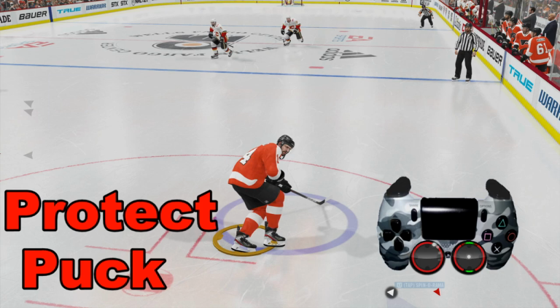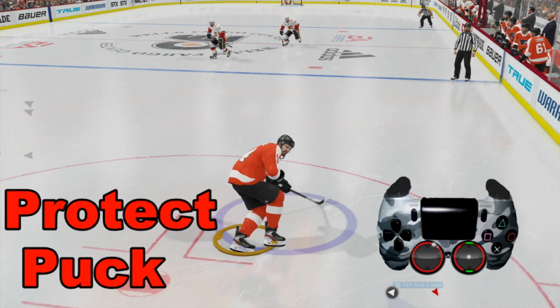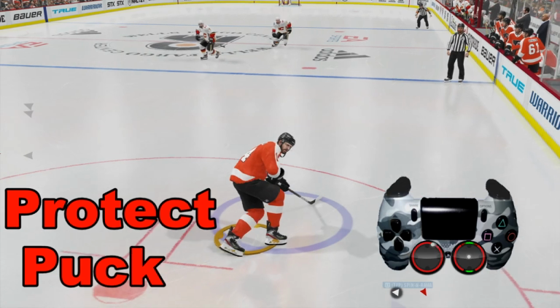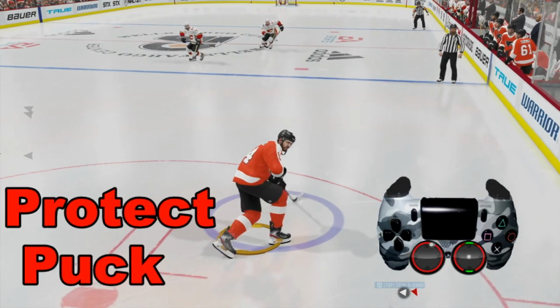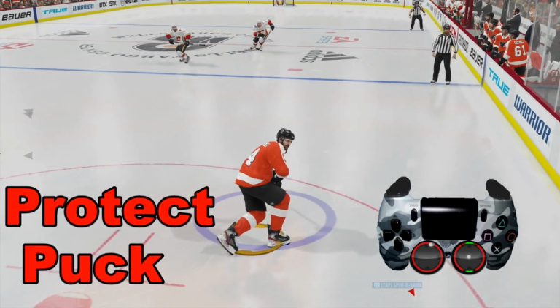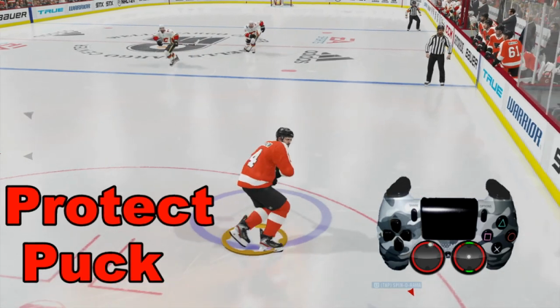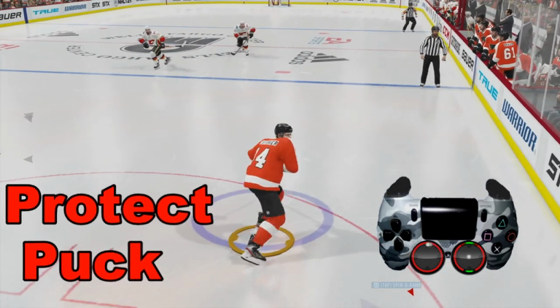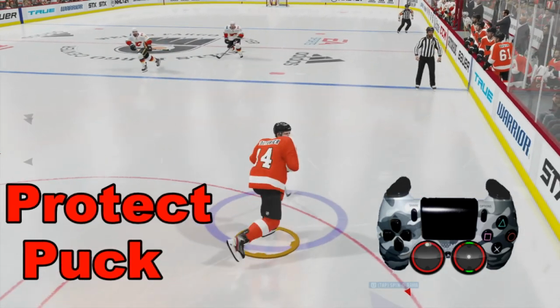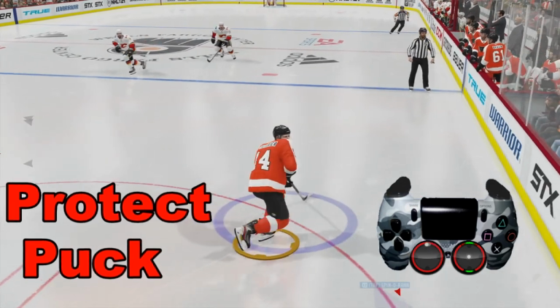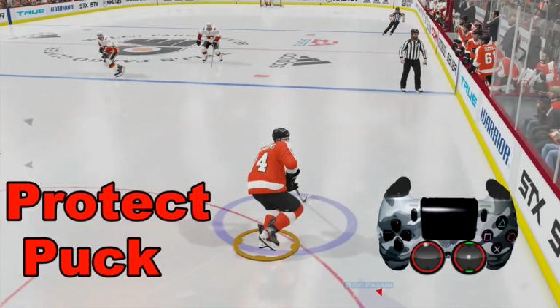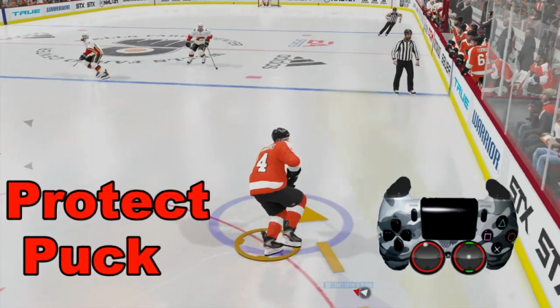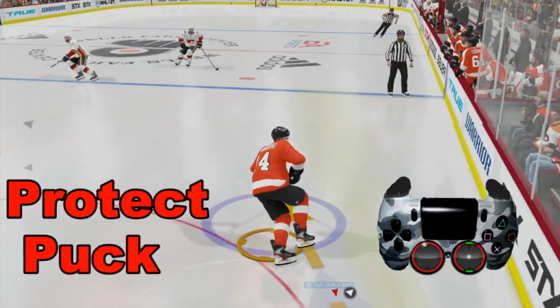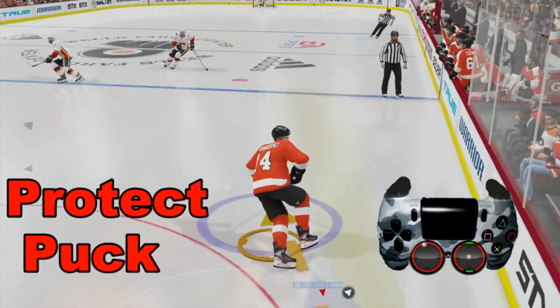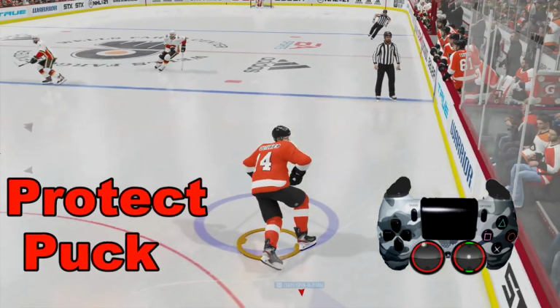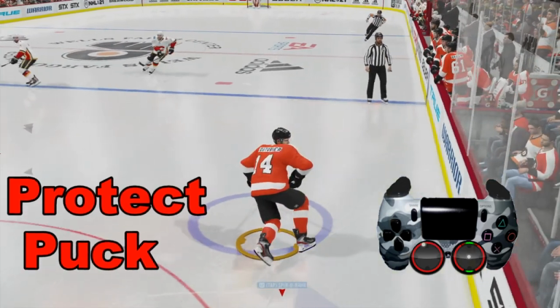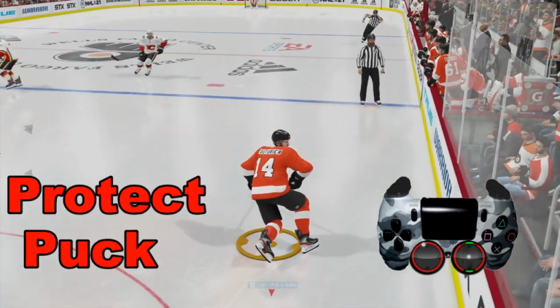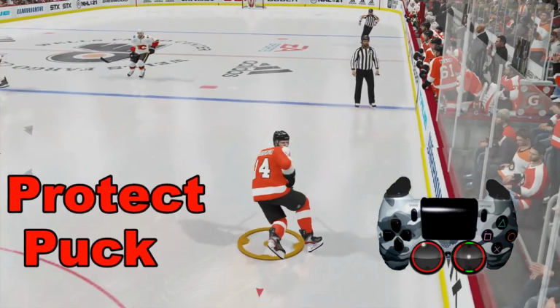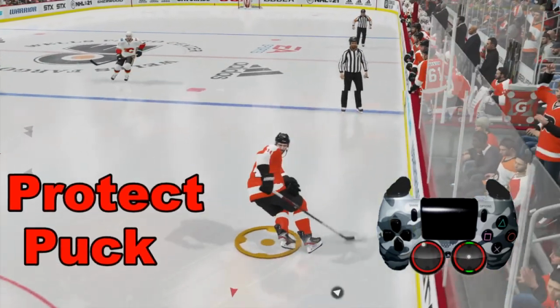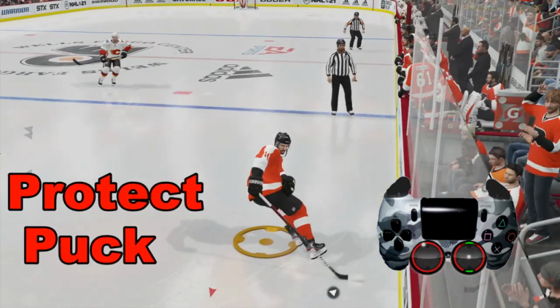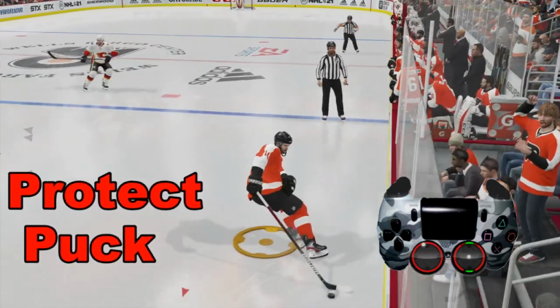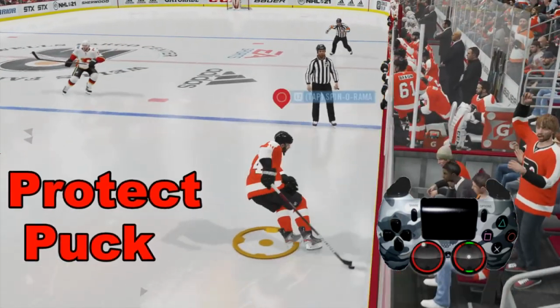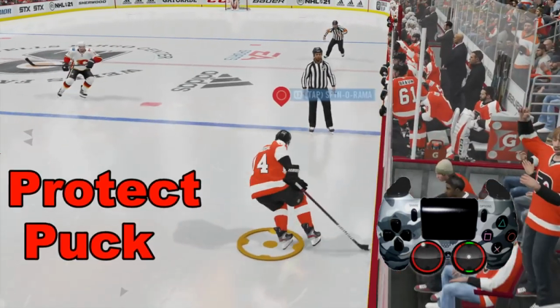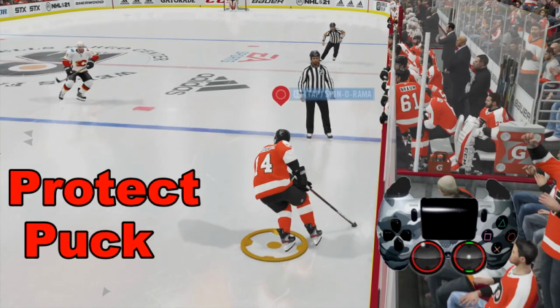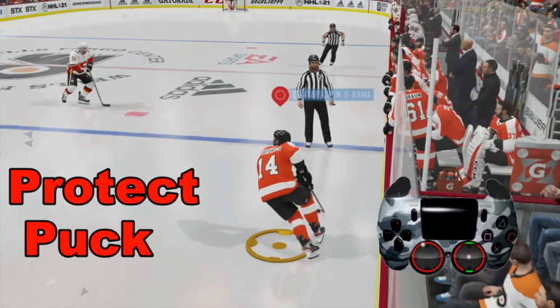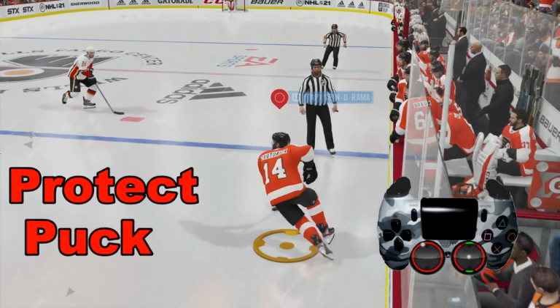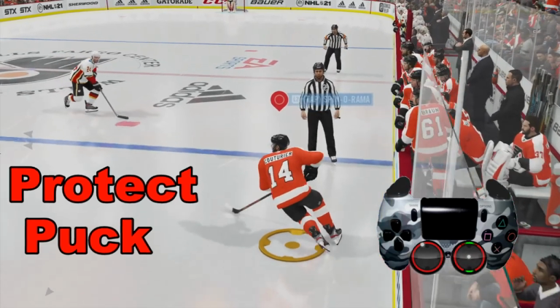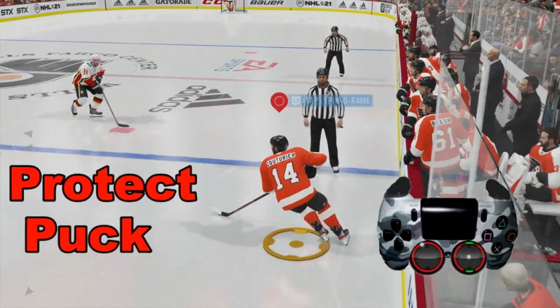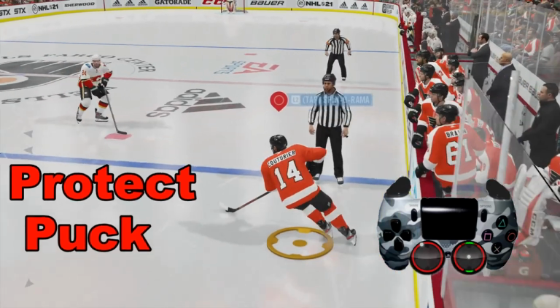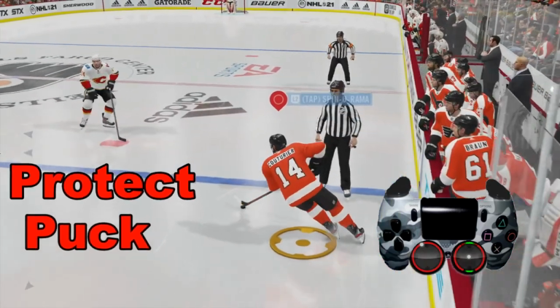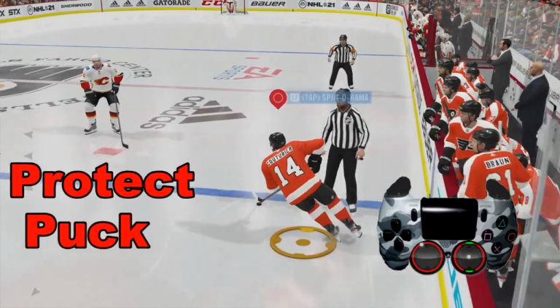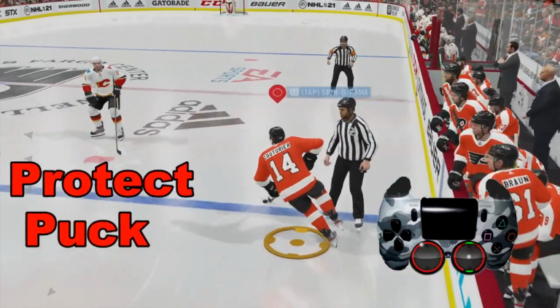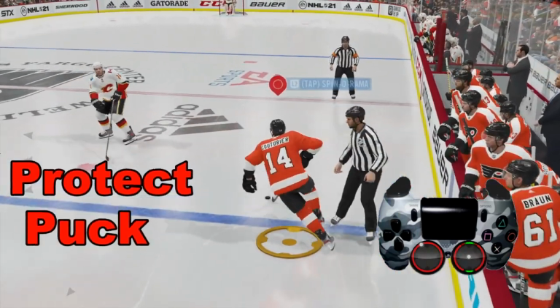Welcome to NHL 21. Today we are going to learn a few tricks on how to protect the puck once we get our hands on it.